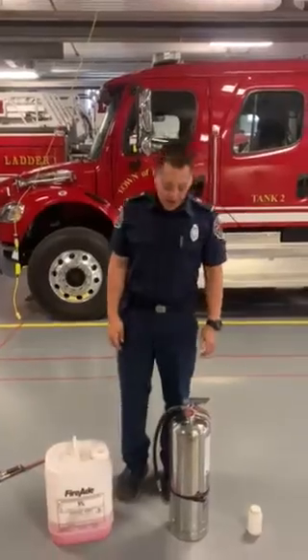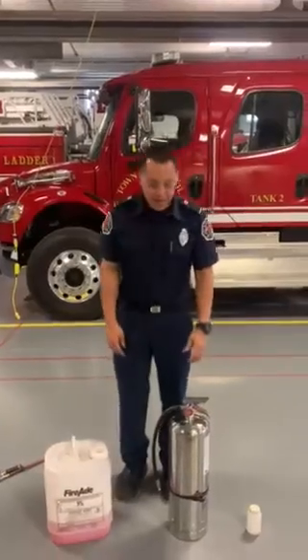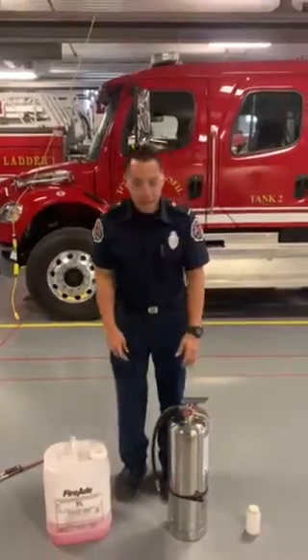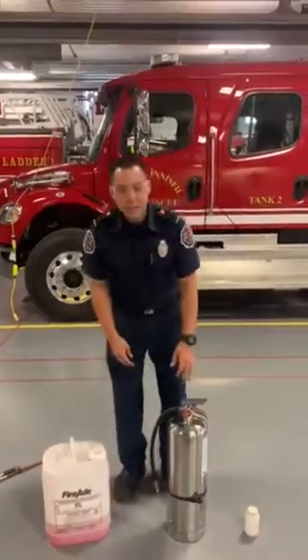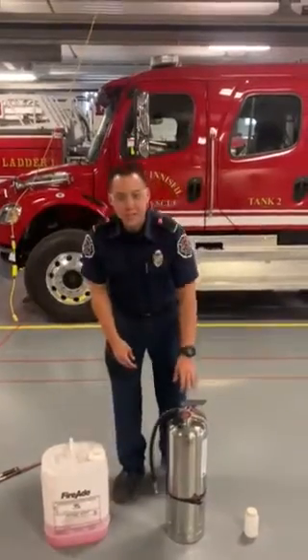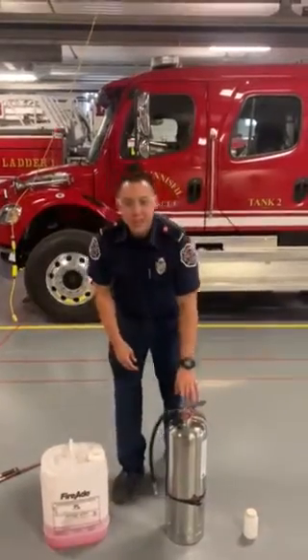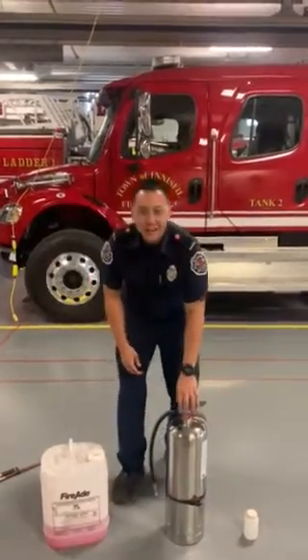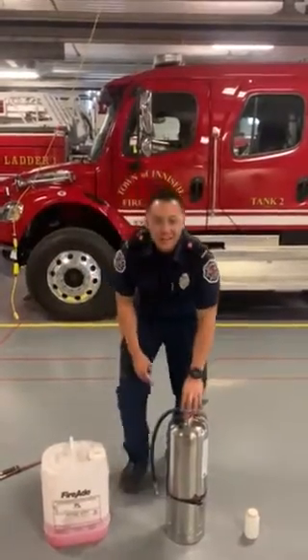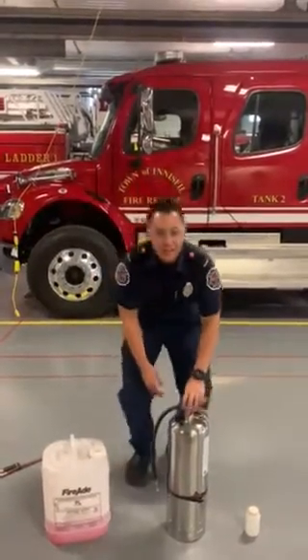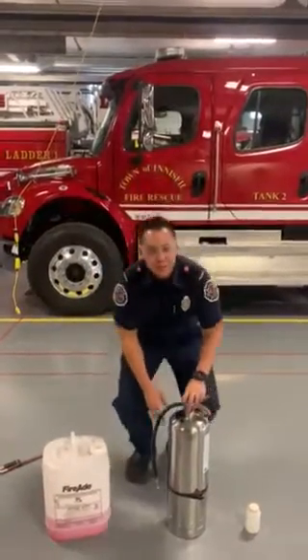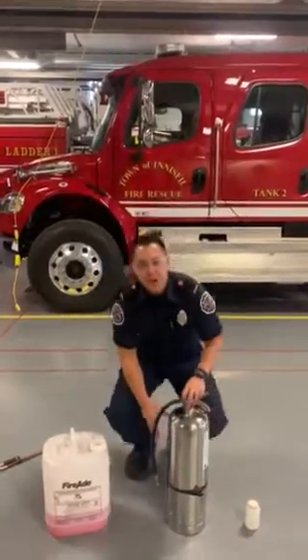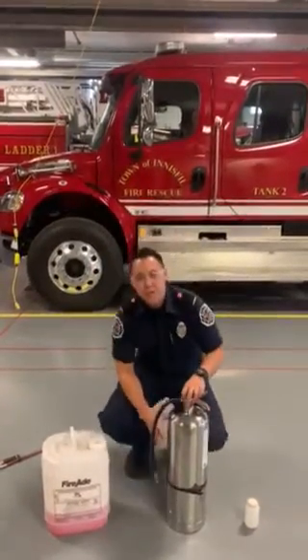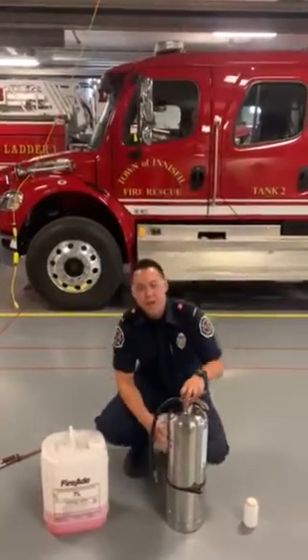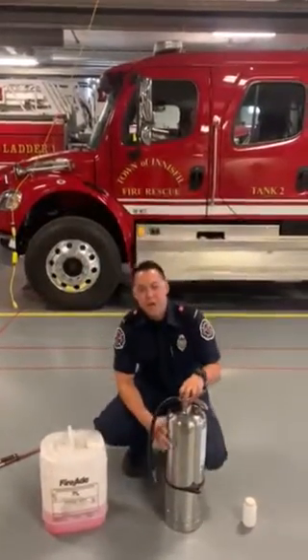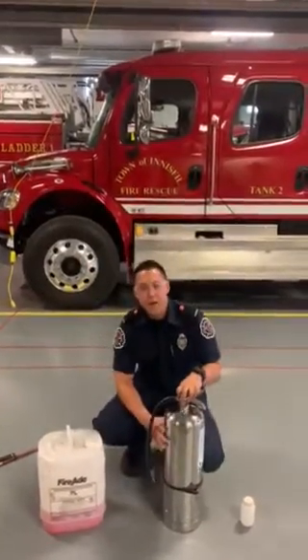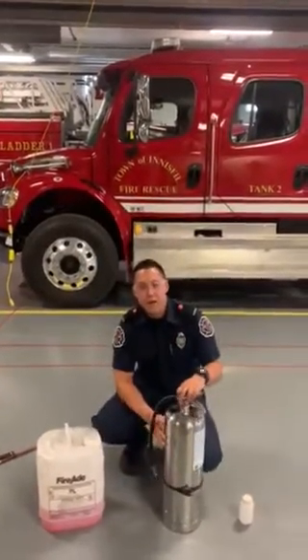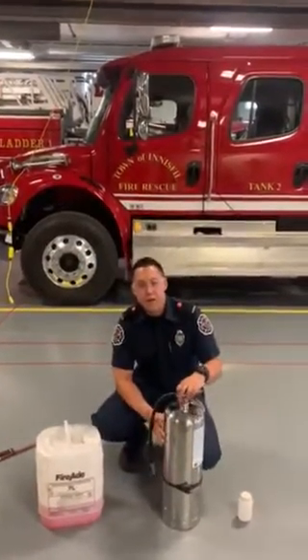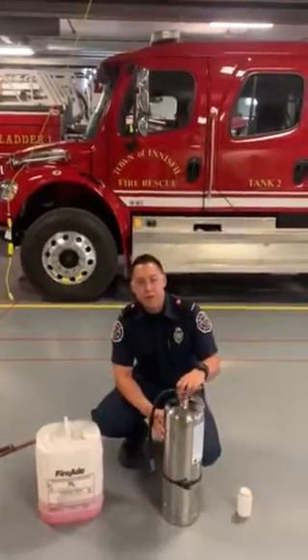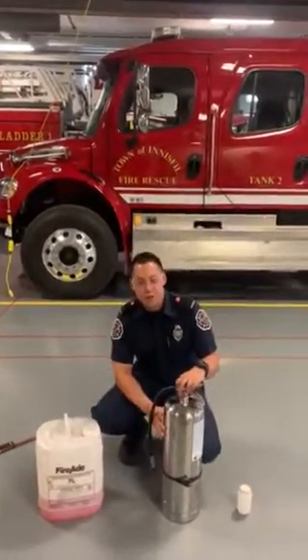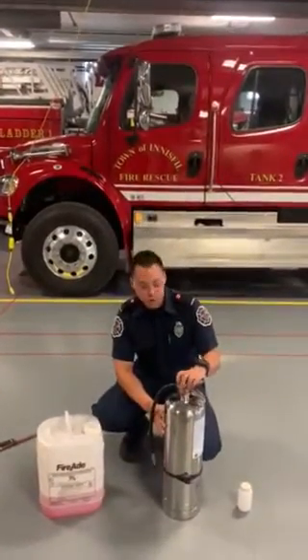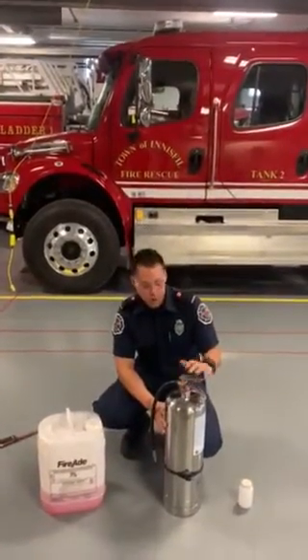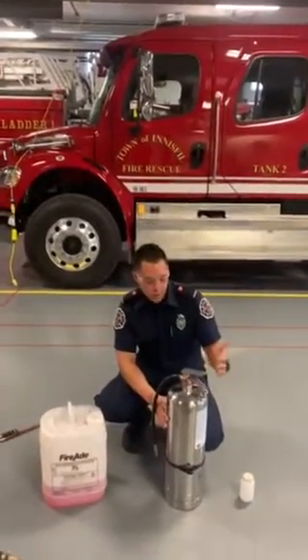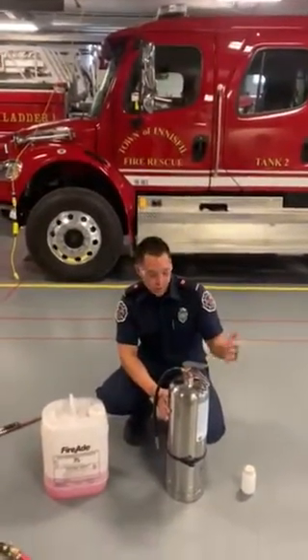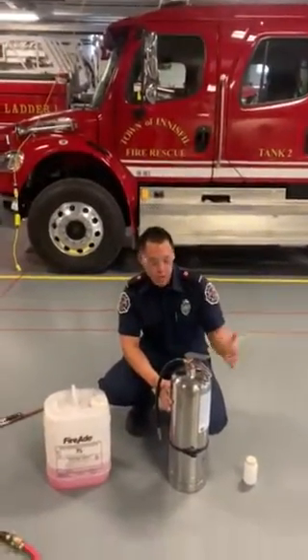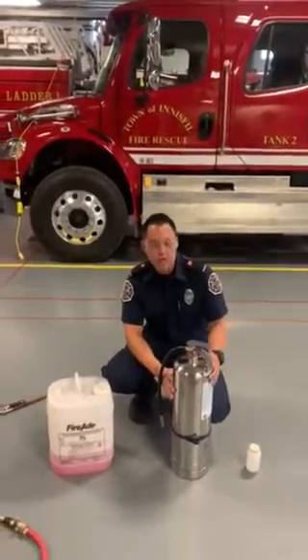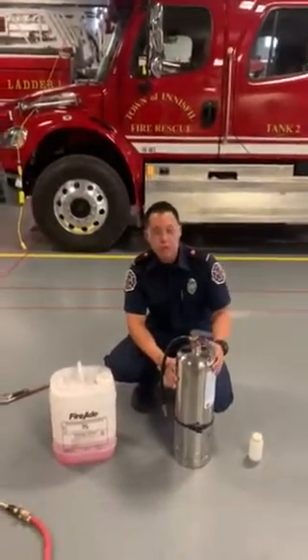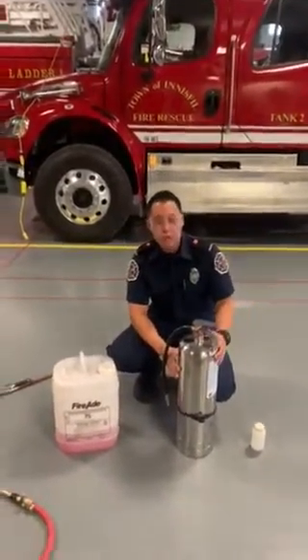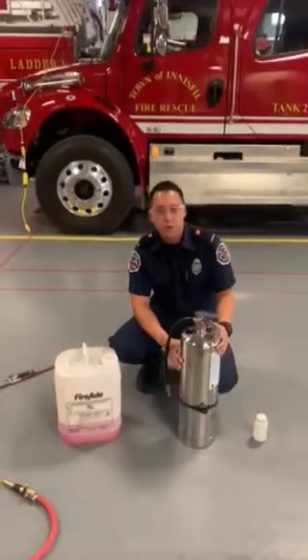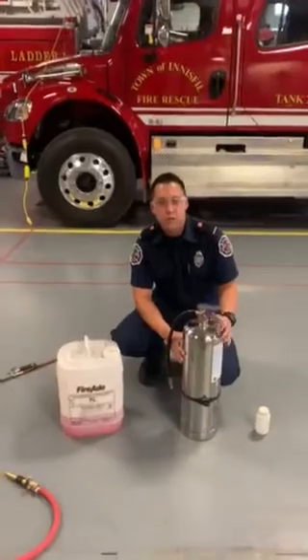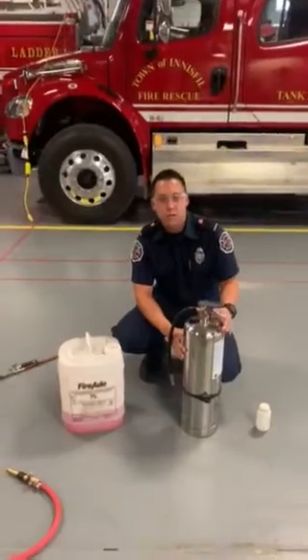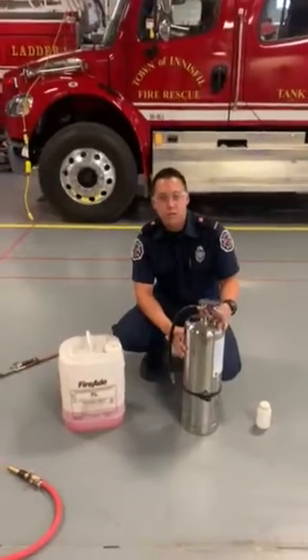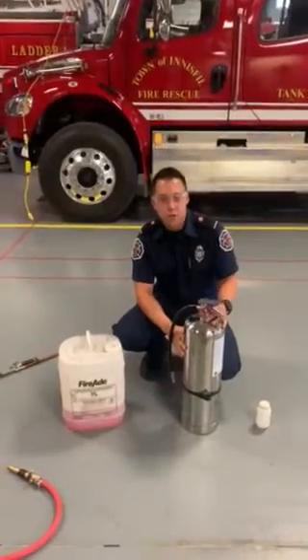How's it going today guys? My name is Firefire Wang and I'm going to show you how to fill an AFFF extinguisher.